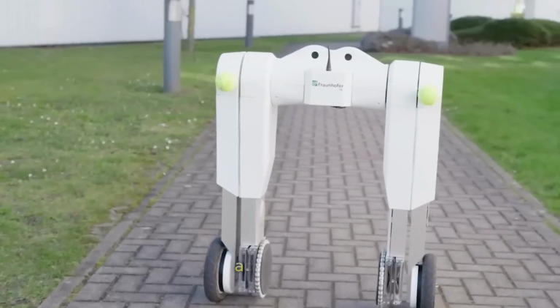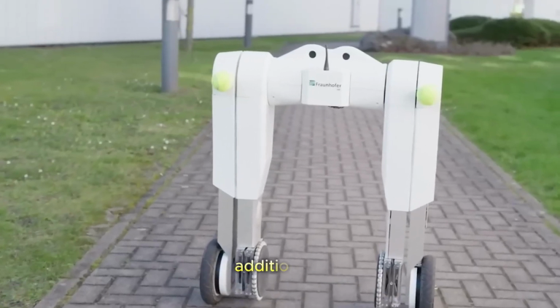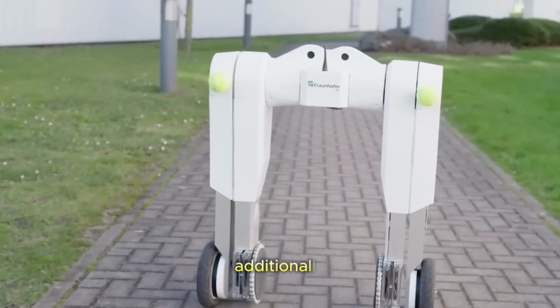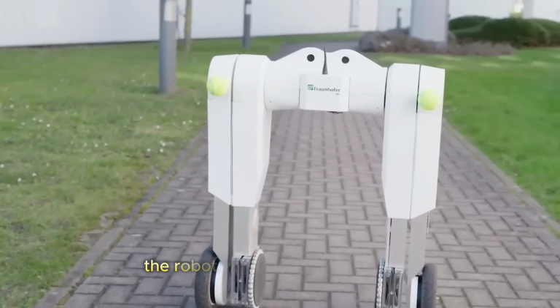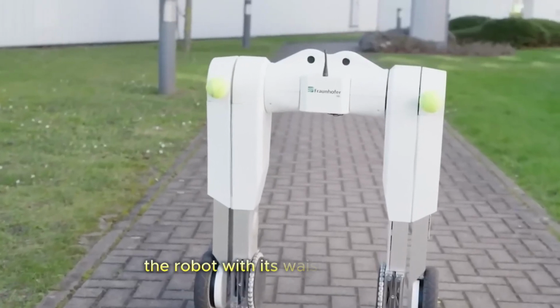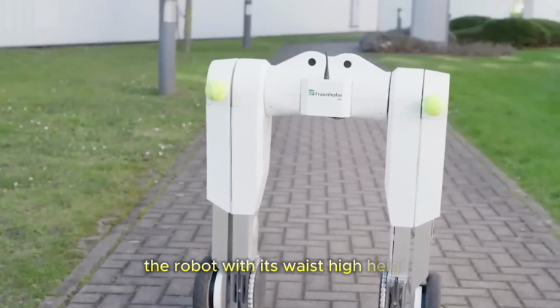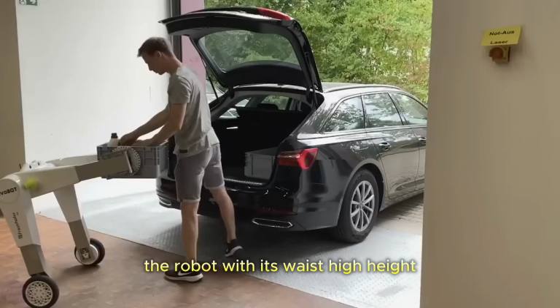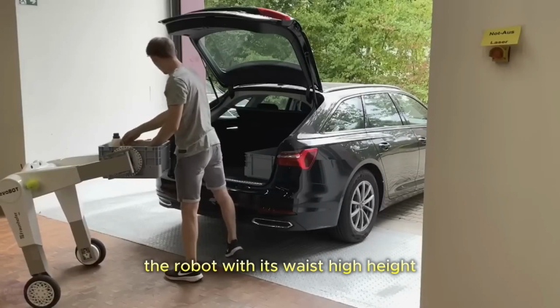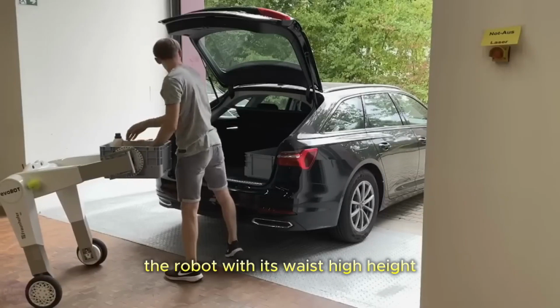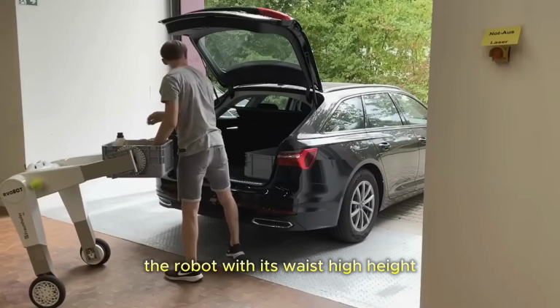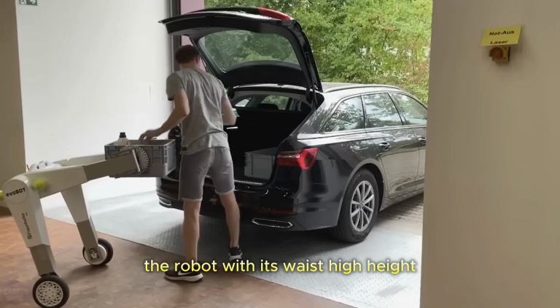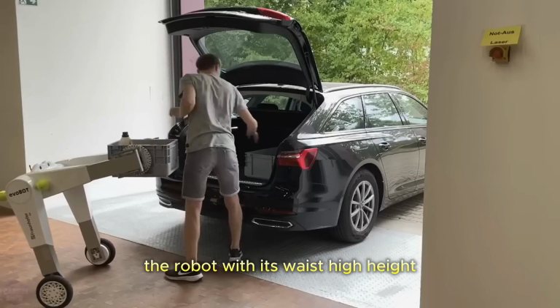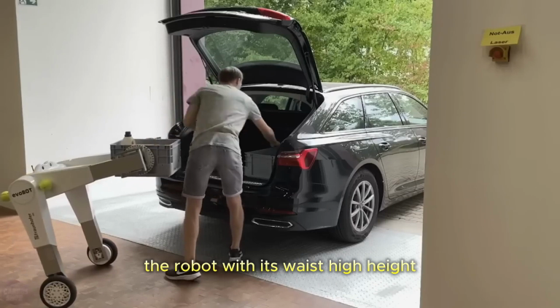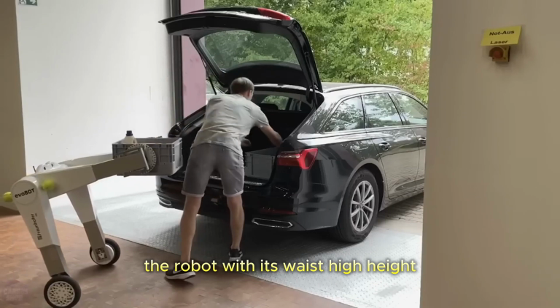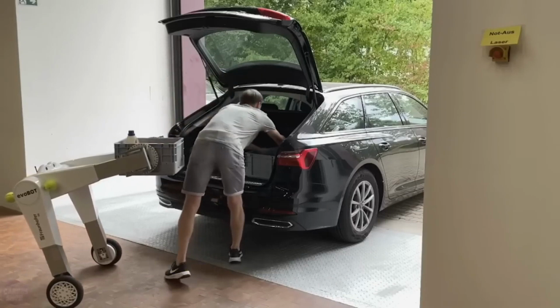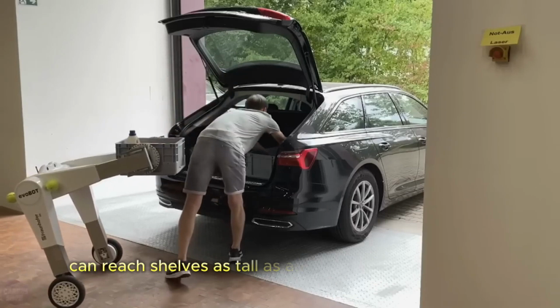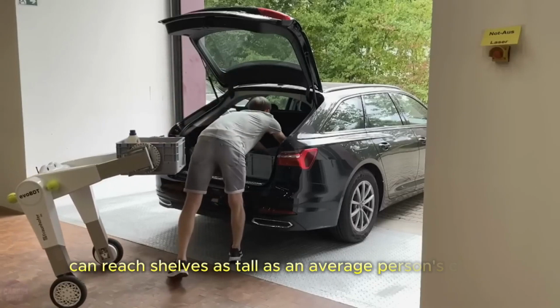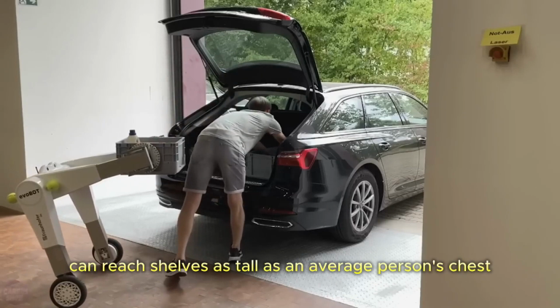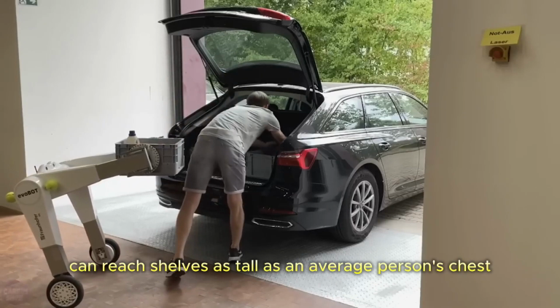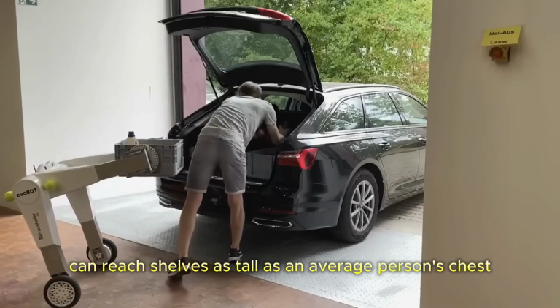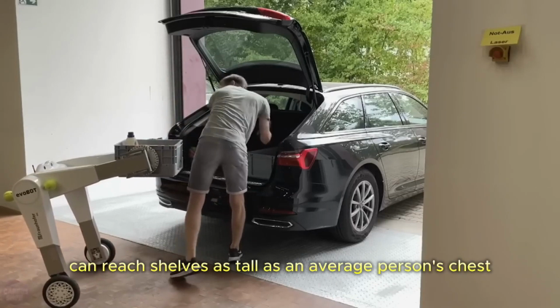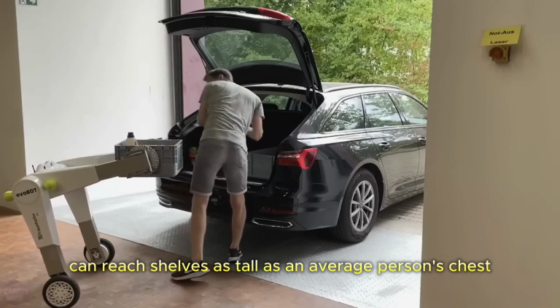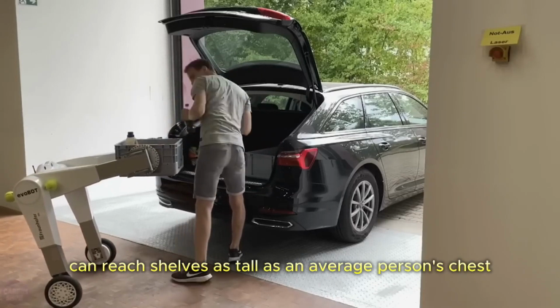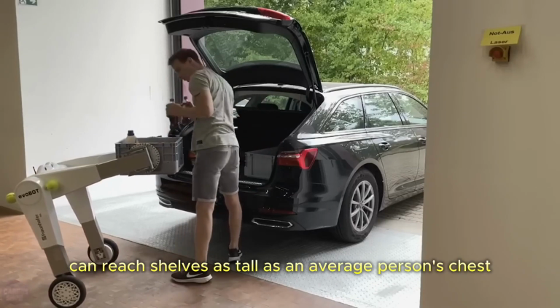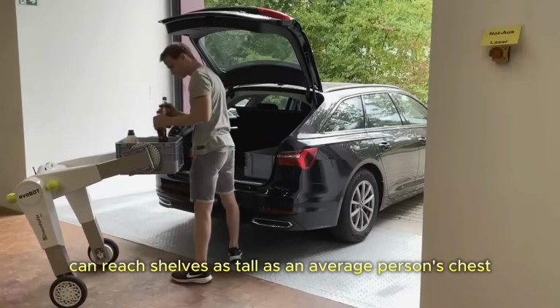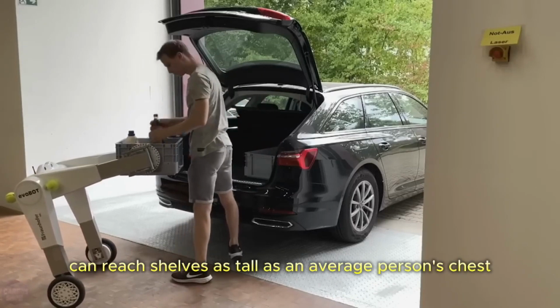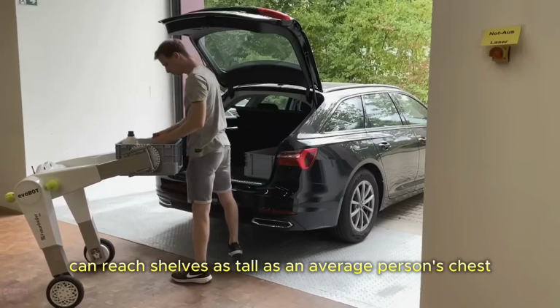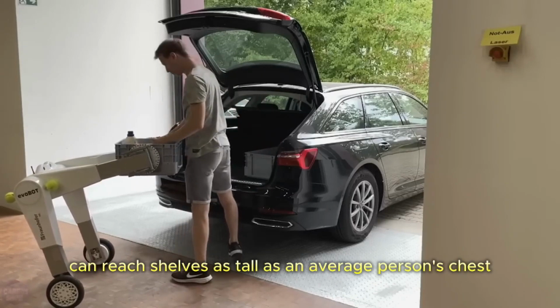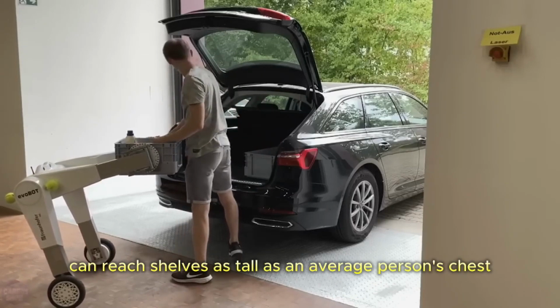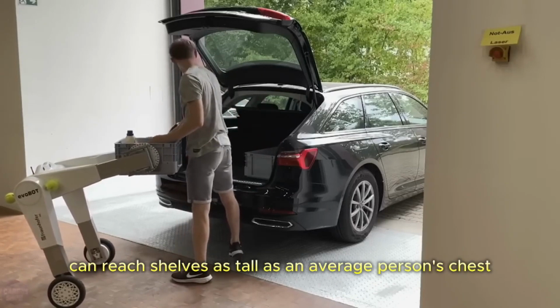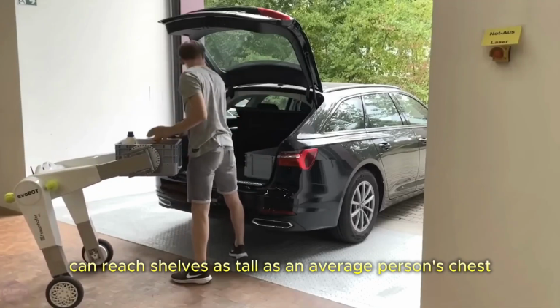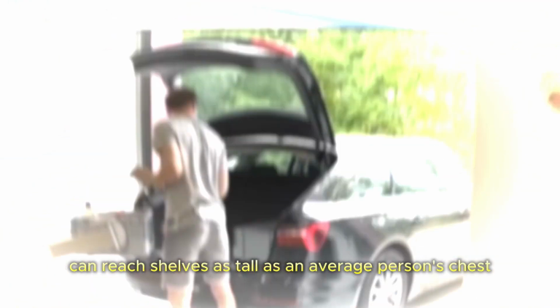Additionally, the robot, with its waist-high height, can reach shelves as tall as an average person's chest.